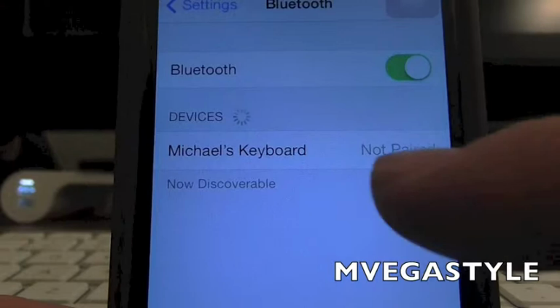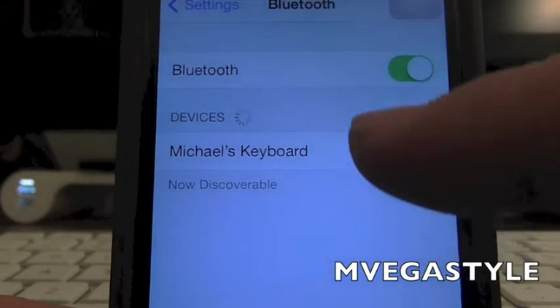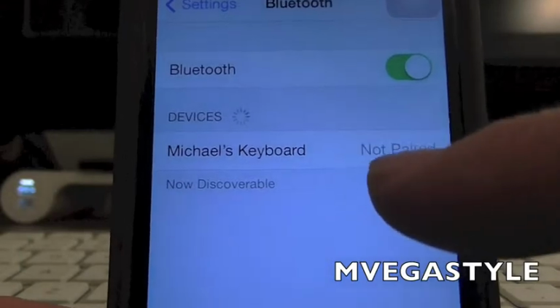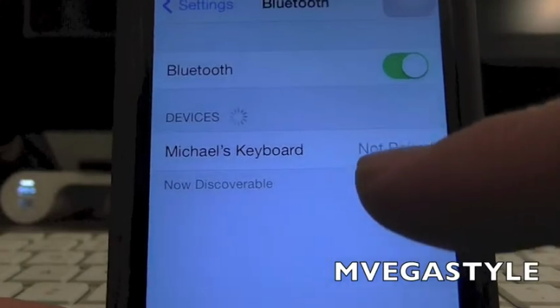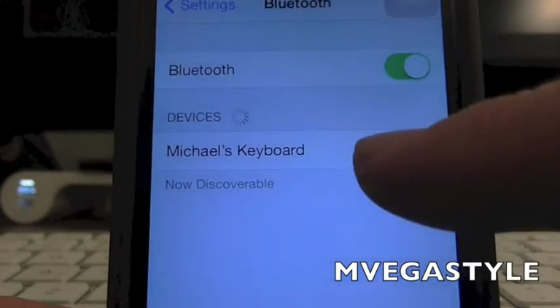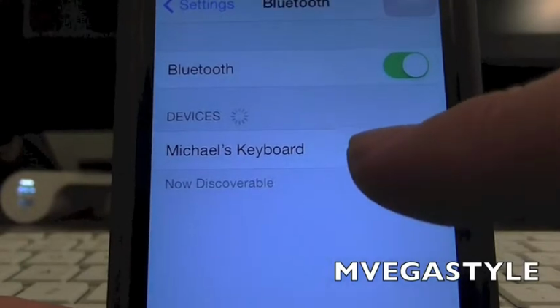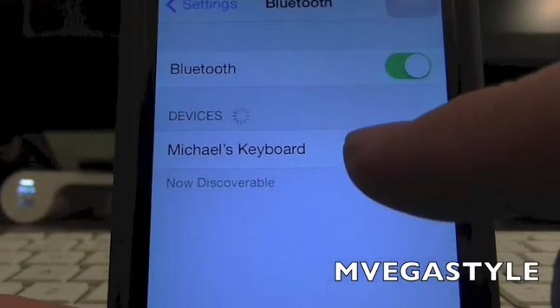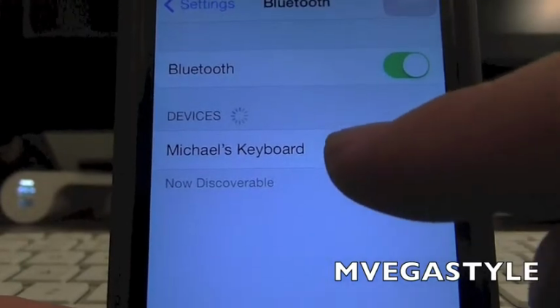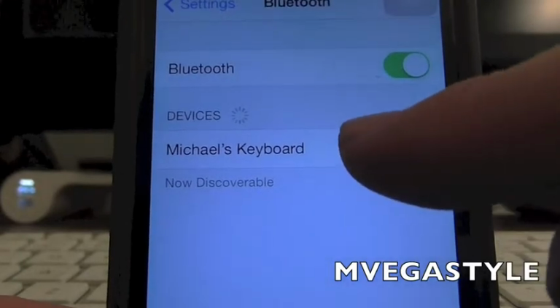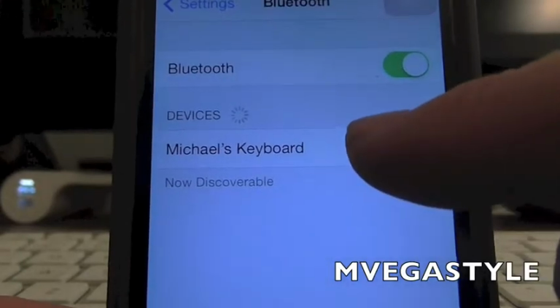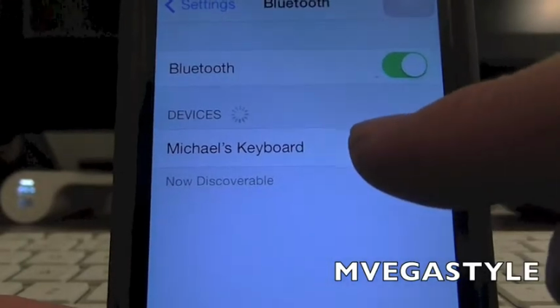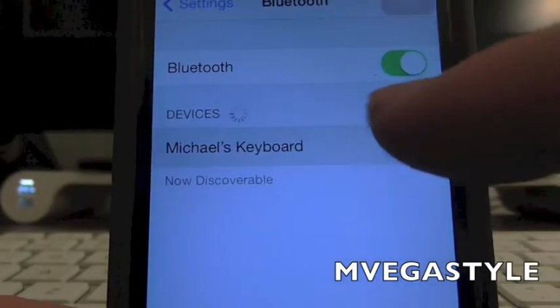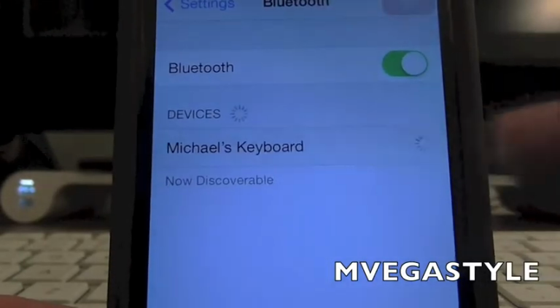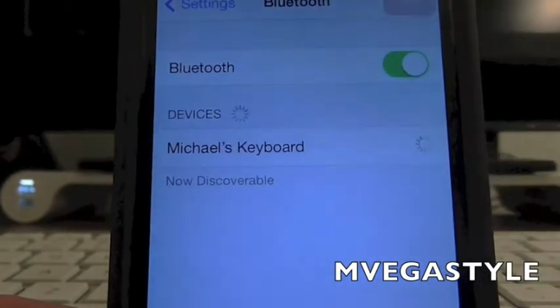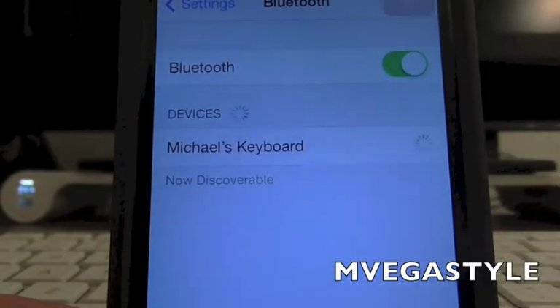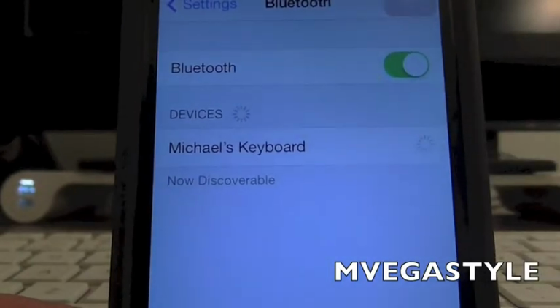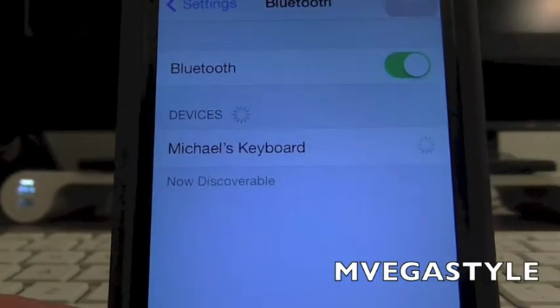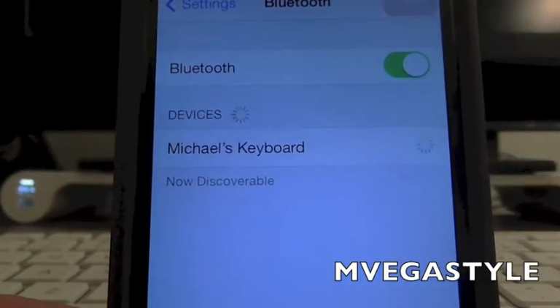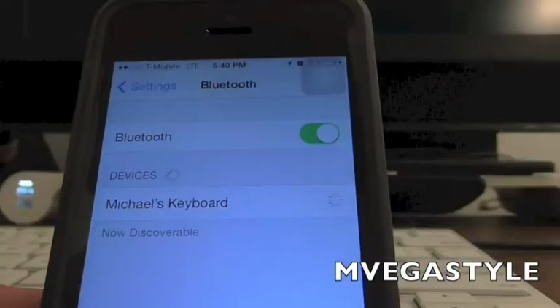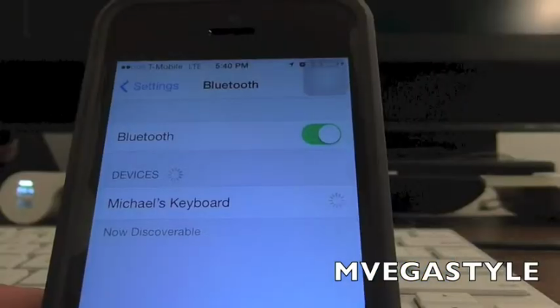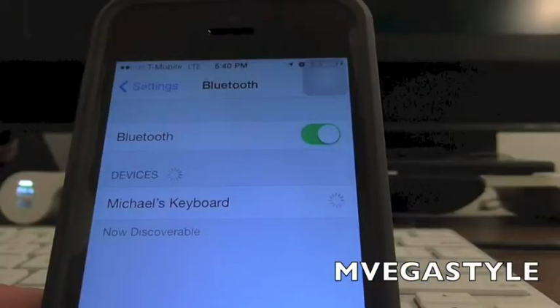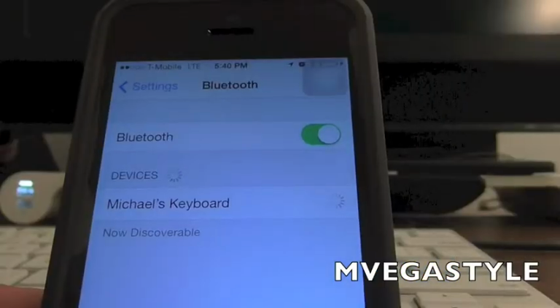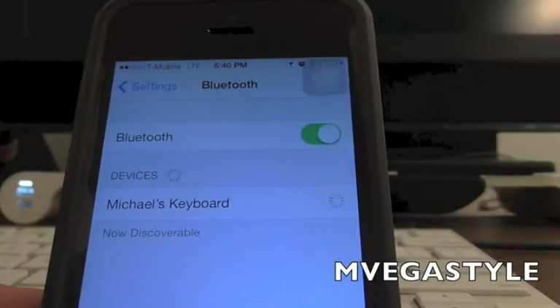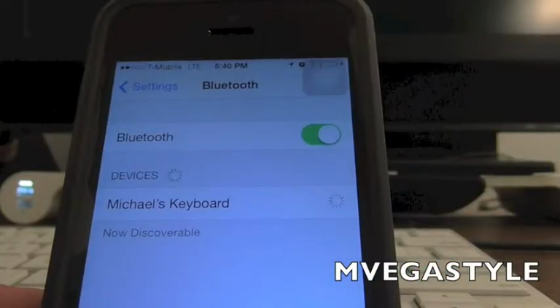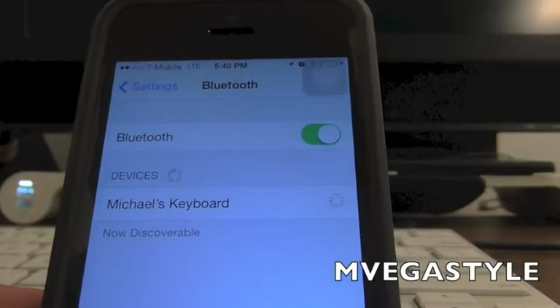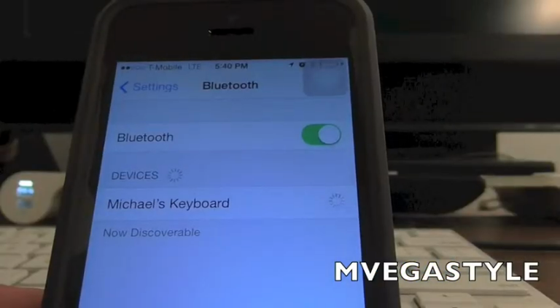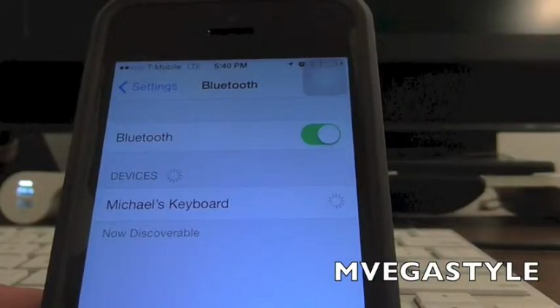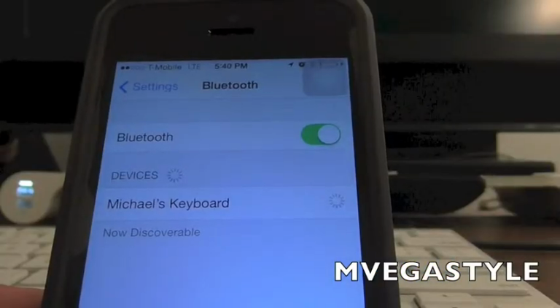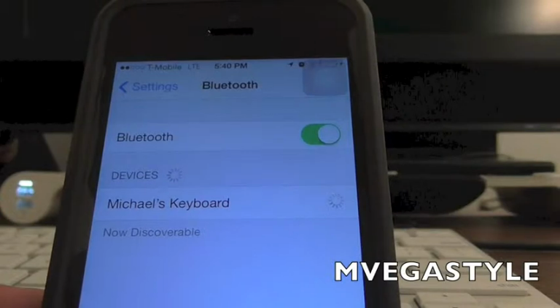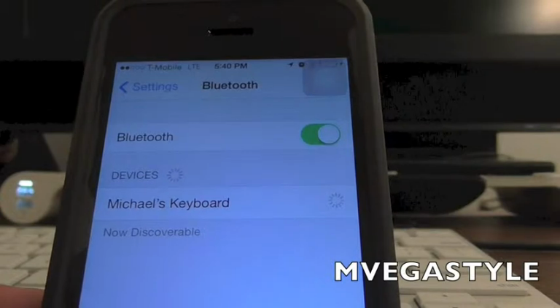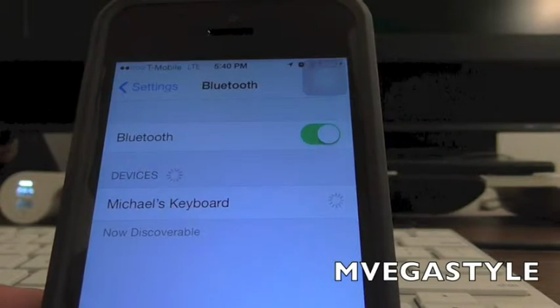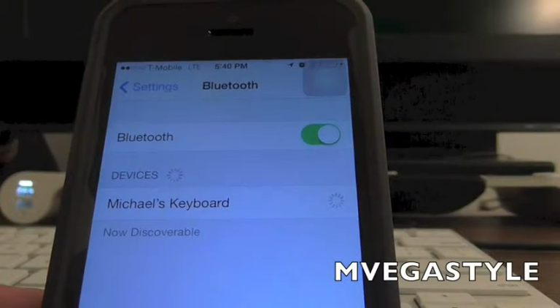That's mine. So now while it's up on the screen, I'm going to go ahead and pair it by touching it. Once it connects it's gonna ask me for a code.